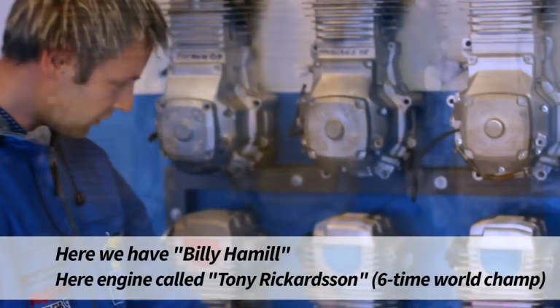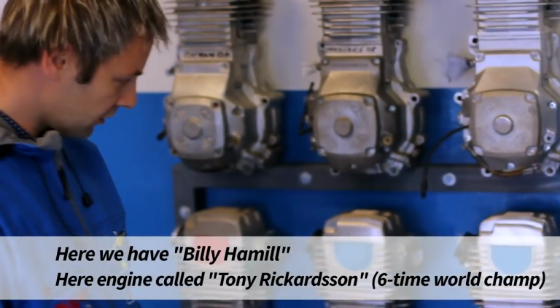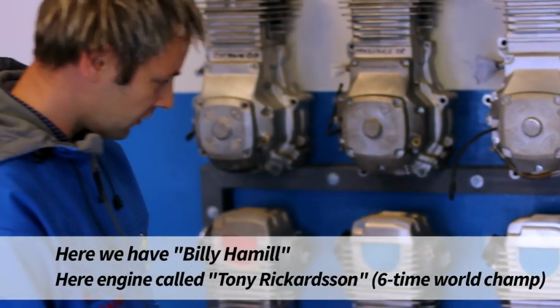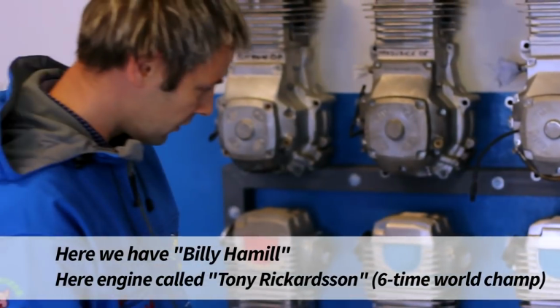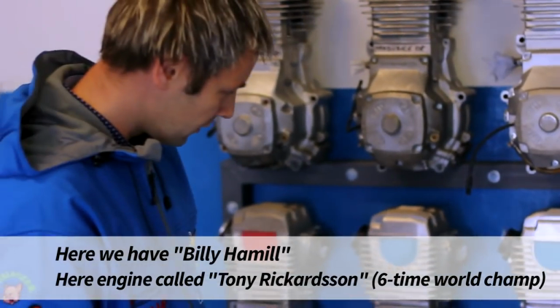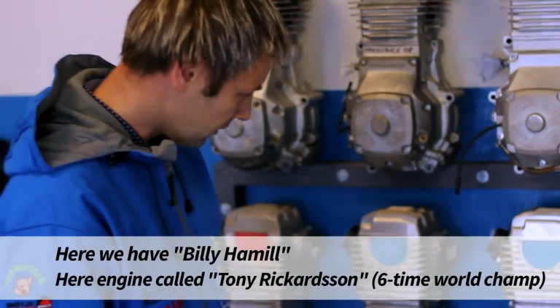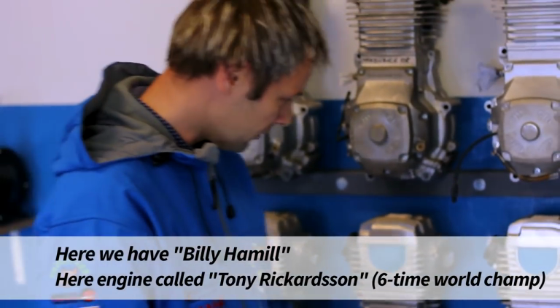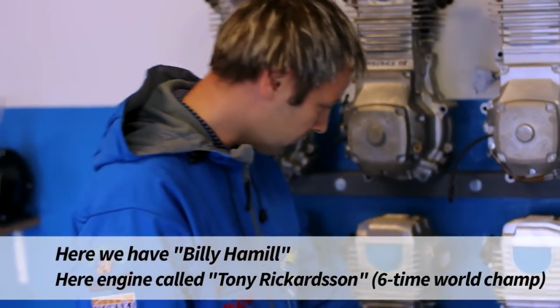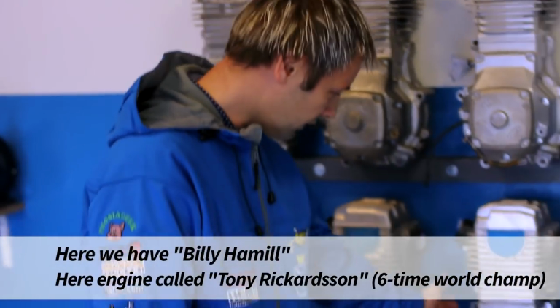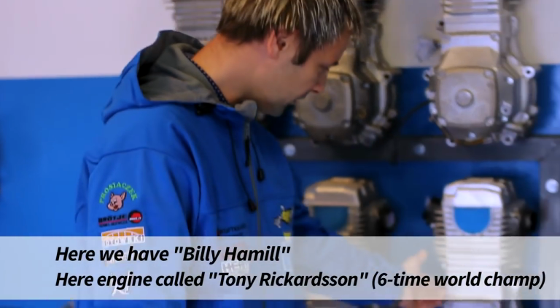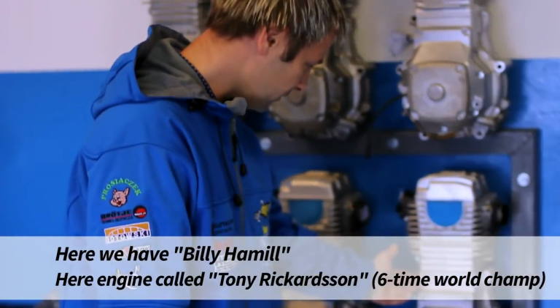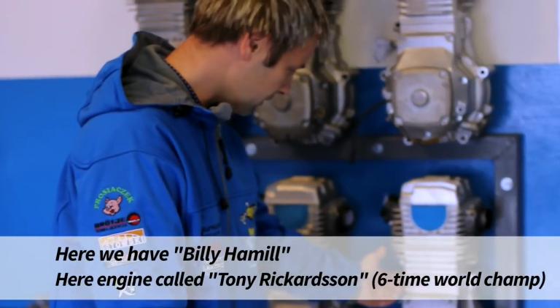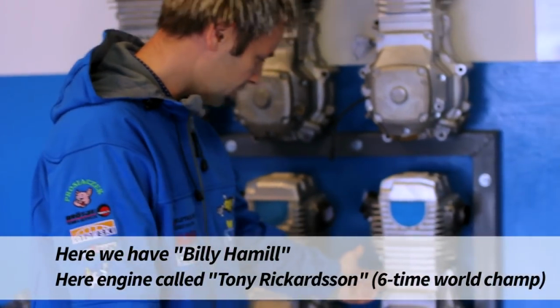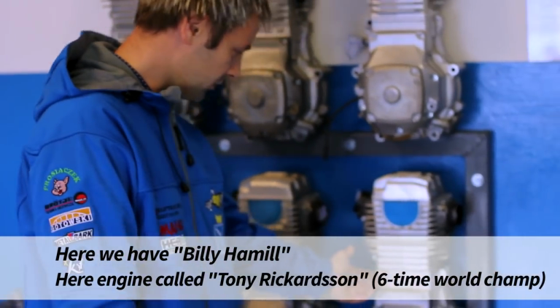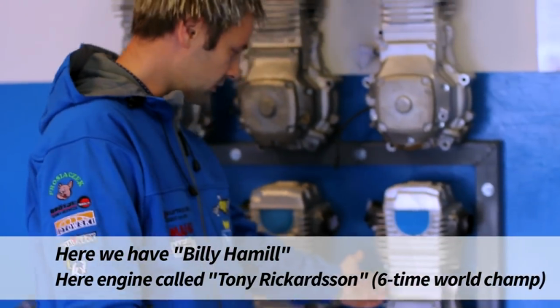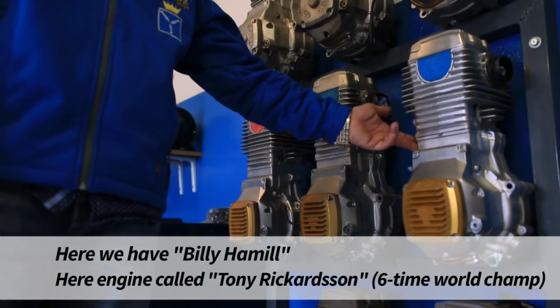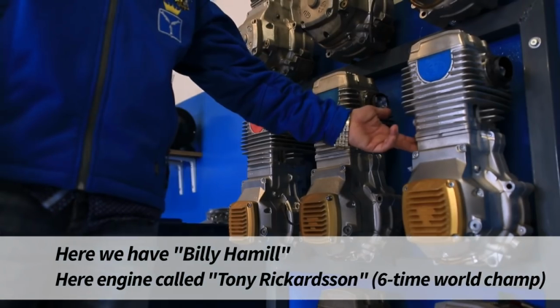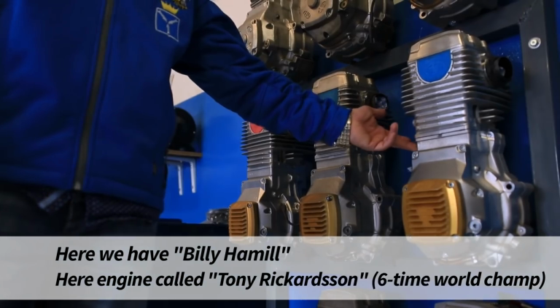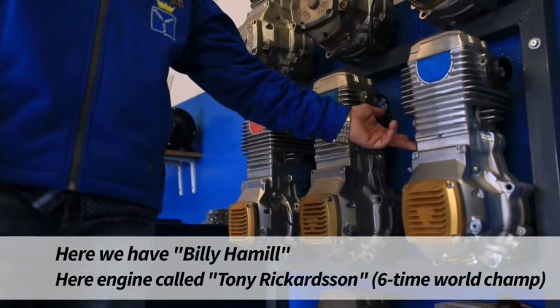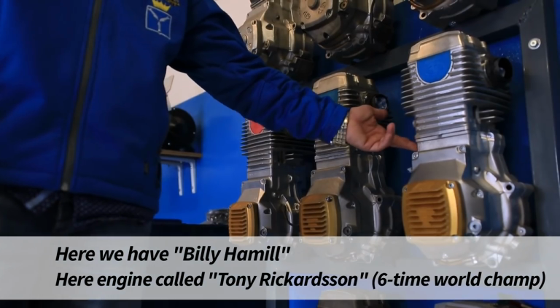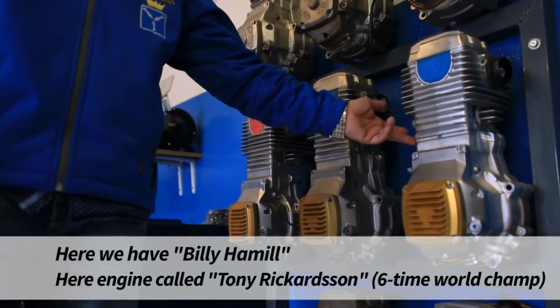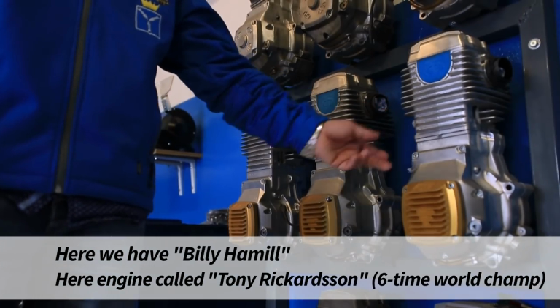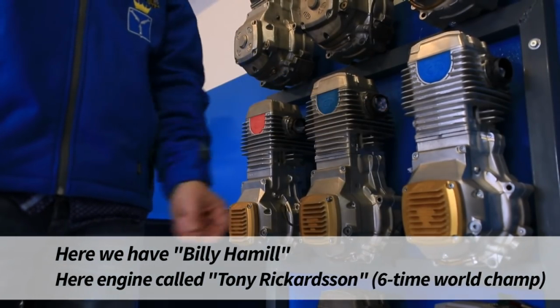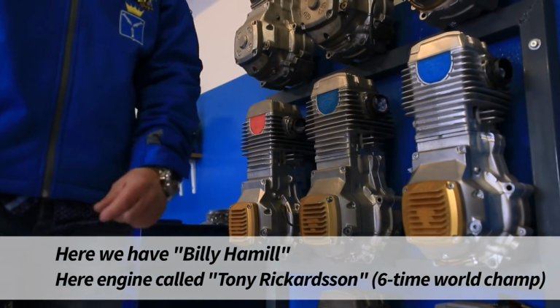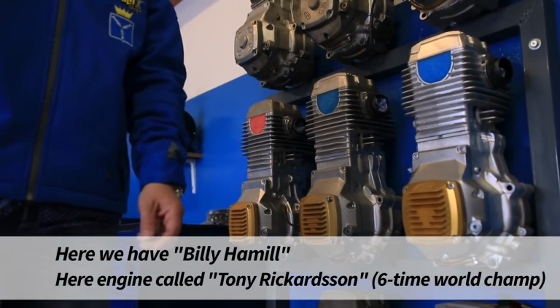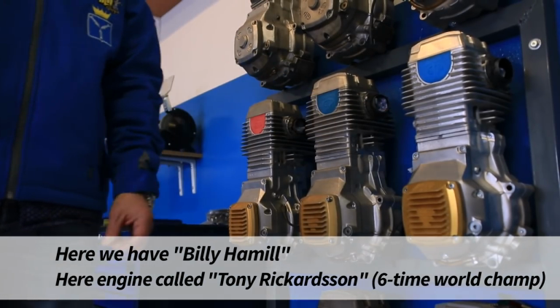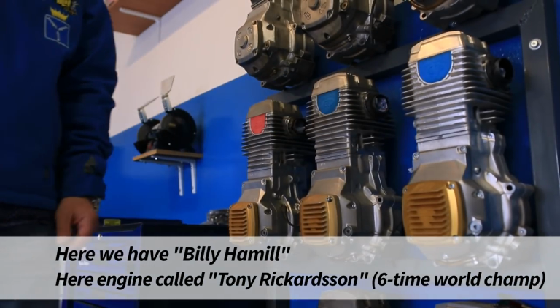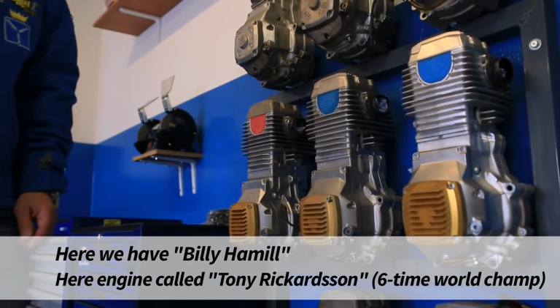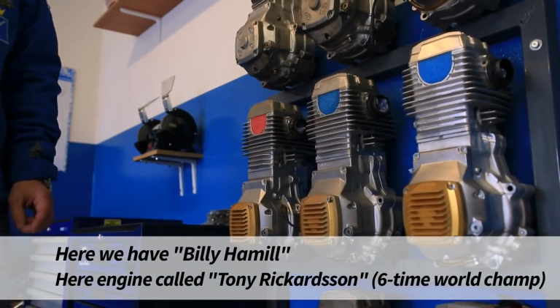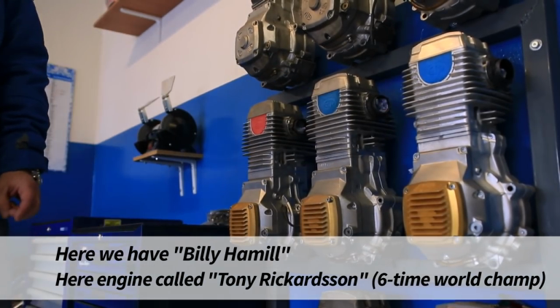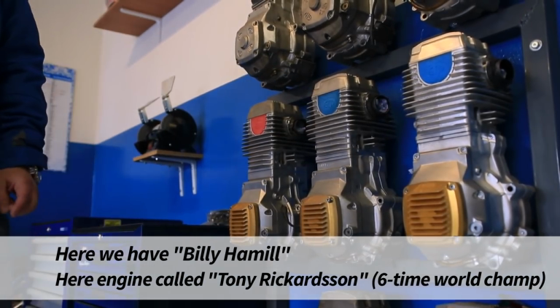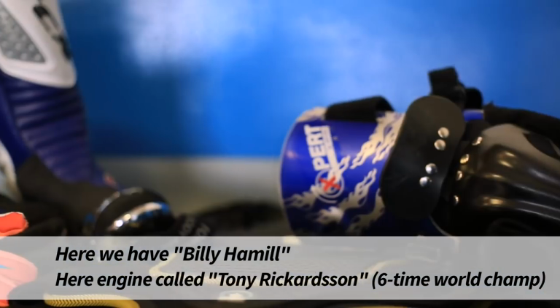Tutaj akurat Emil Sajfutdinow swoje silniki nazywa imionami byłych mistrzów świata. Tutaj jest na przykład Billy Hamill. Silnik o nazwie Tony Richardson, który był sześciokrotnym mistrzem świata.